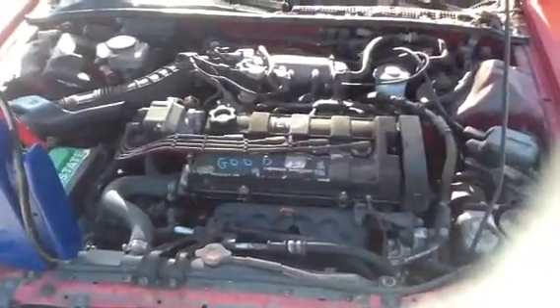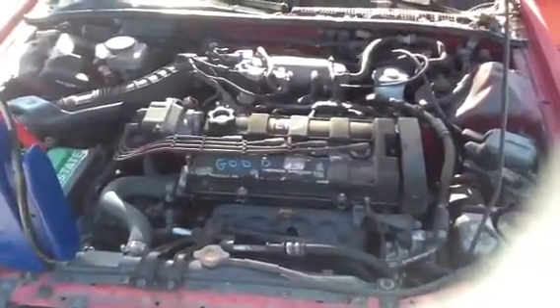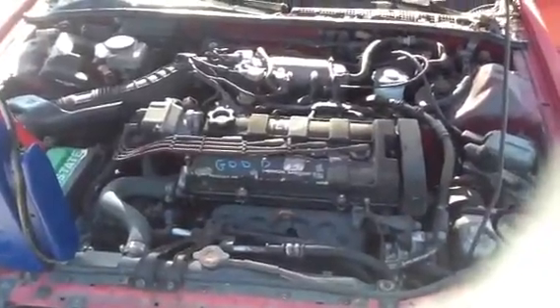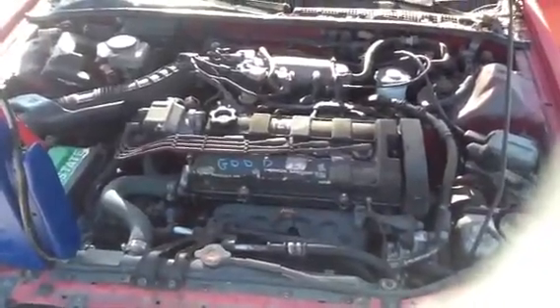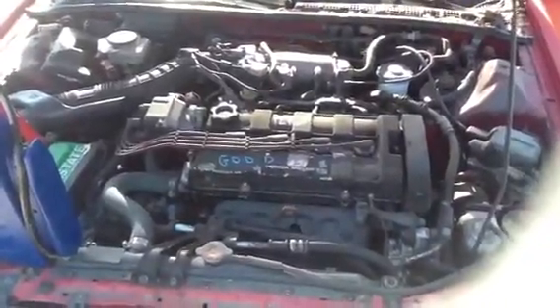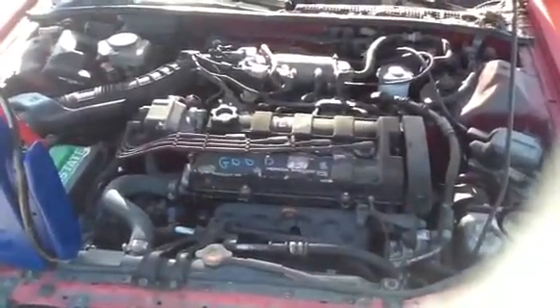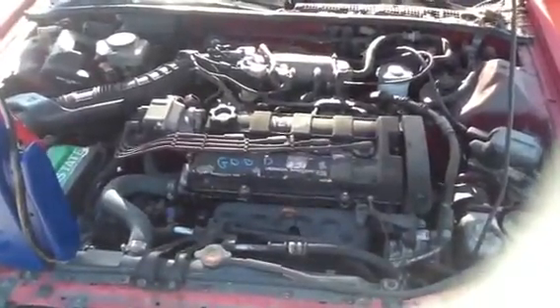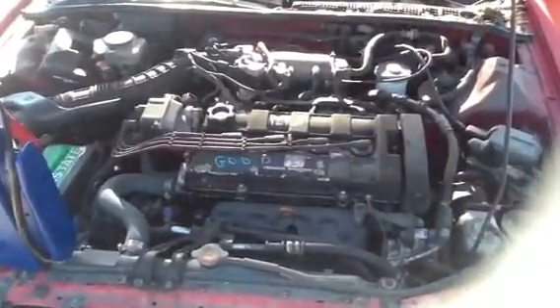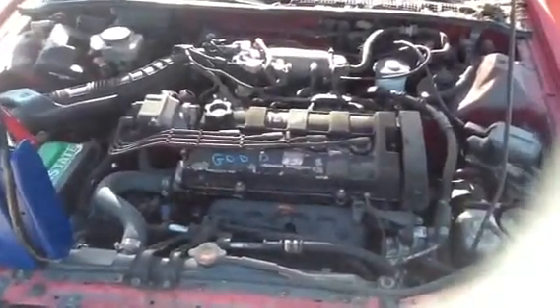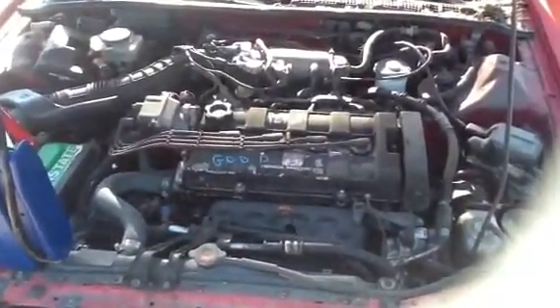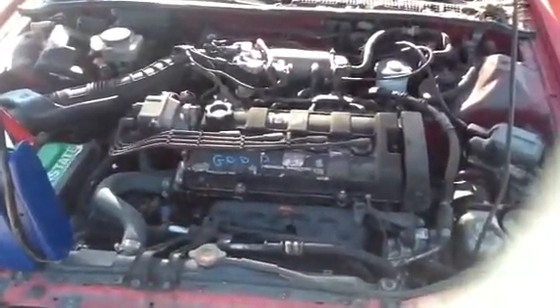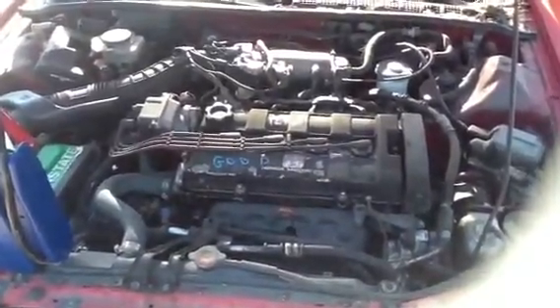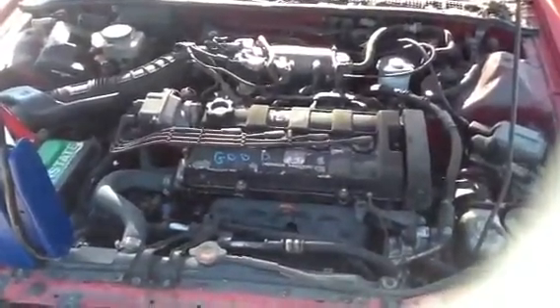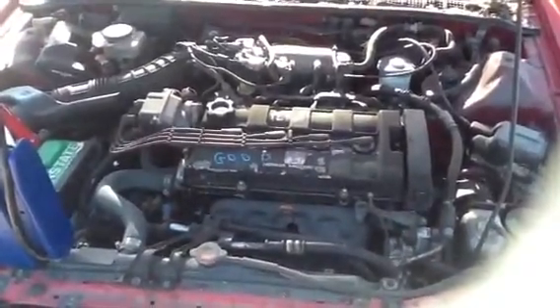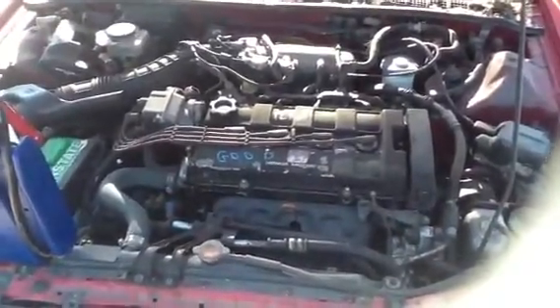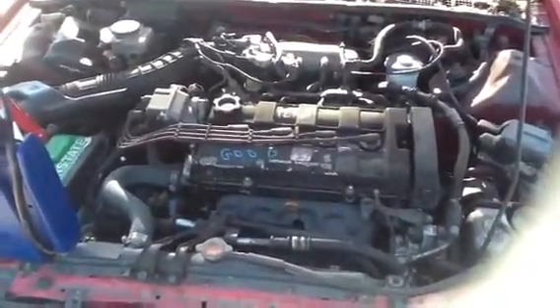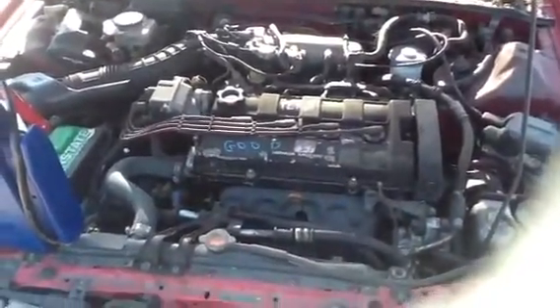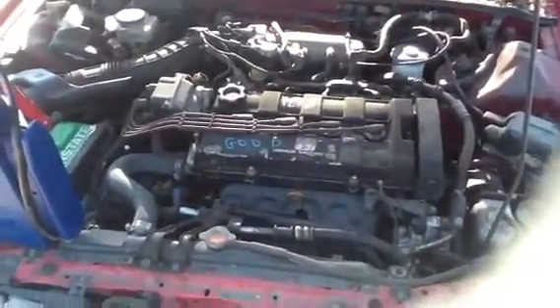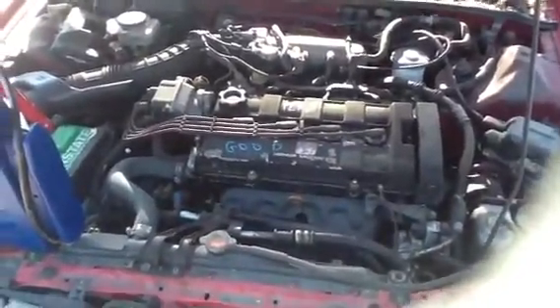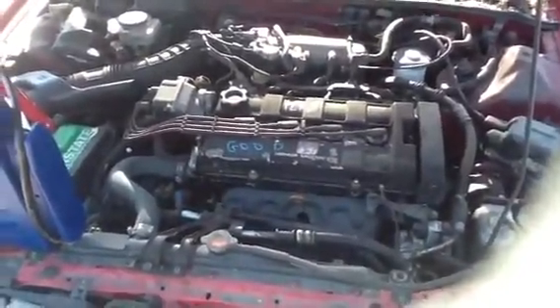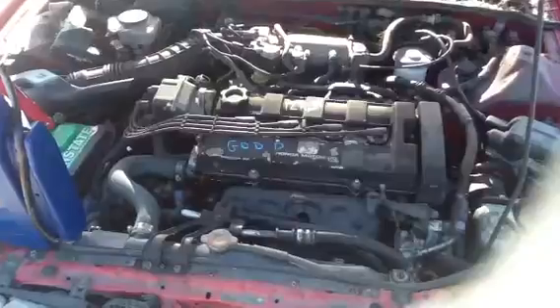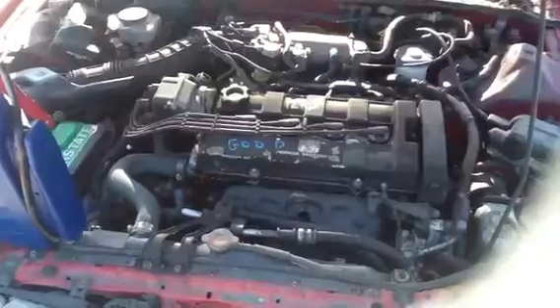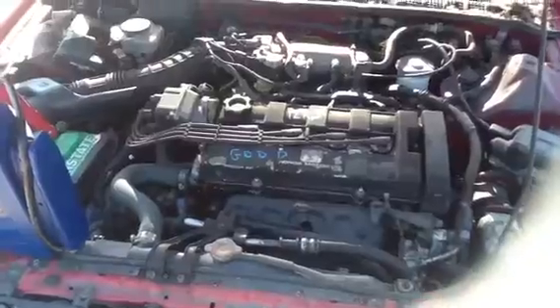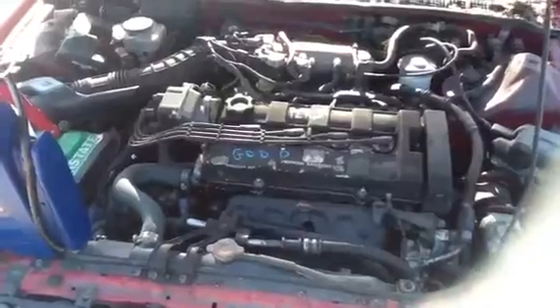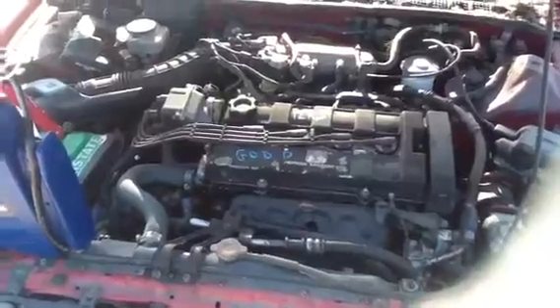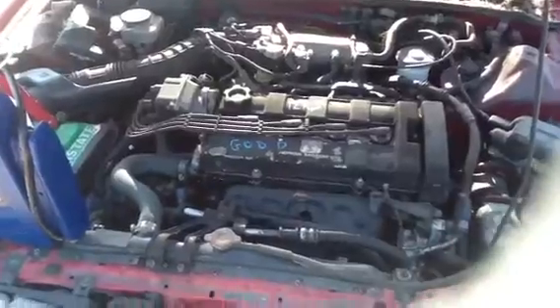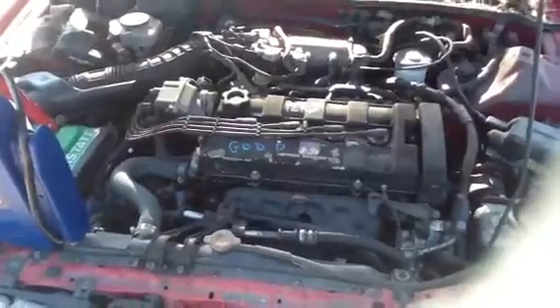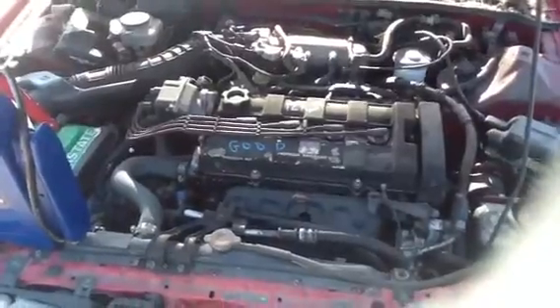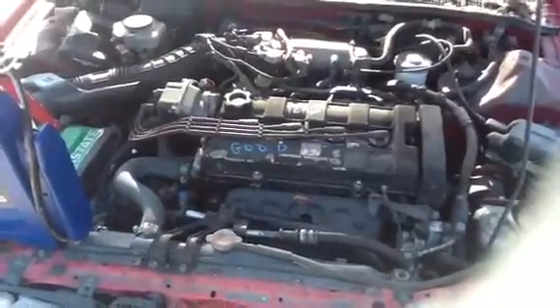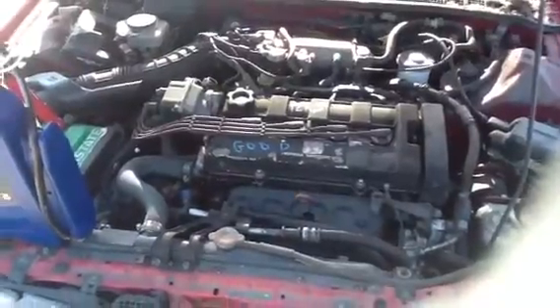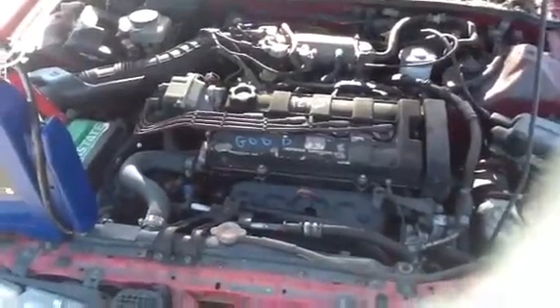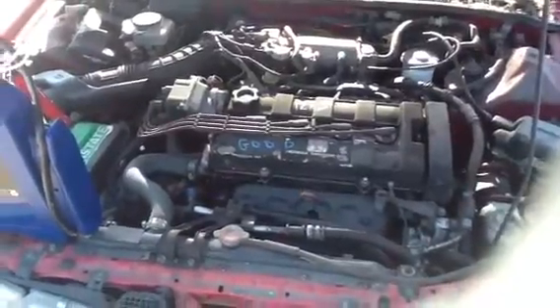1993 Acura Integra, stock number 12K39, and you're looking at a 1.8 liter. Thank you.